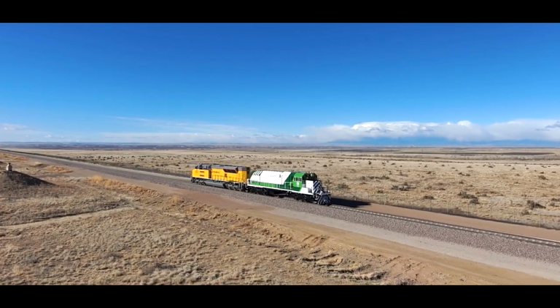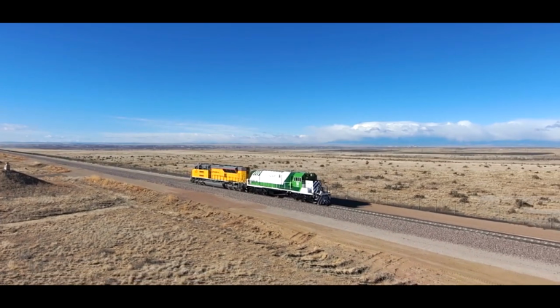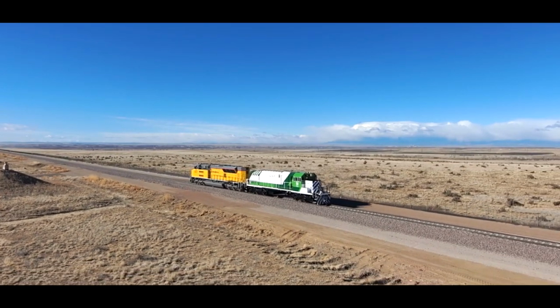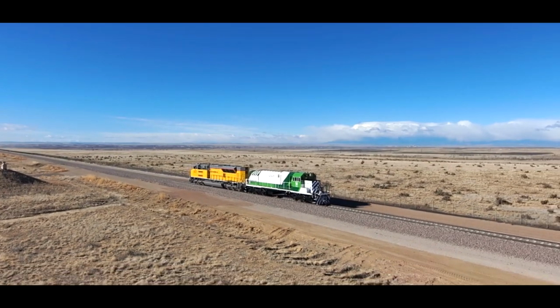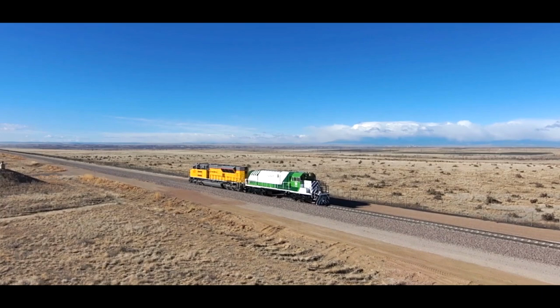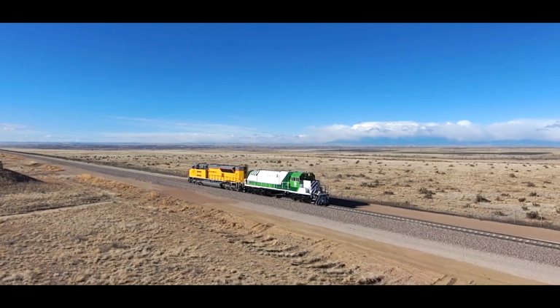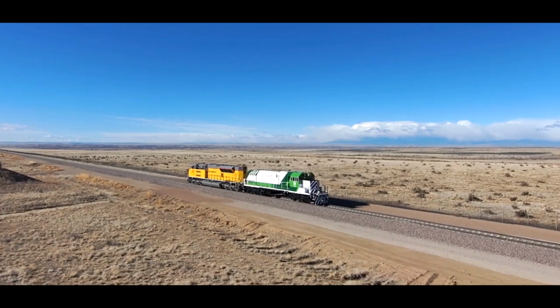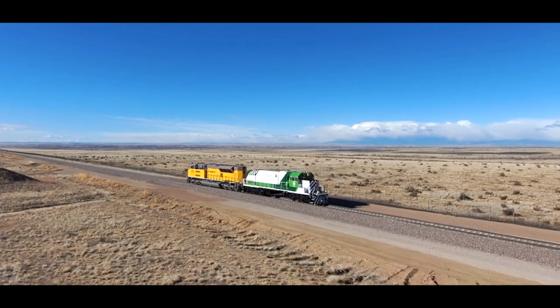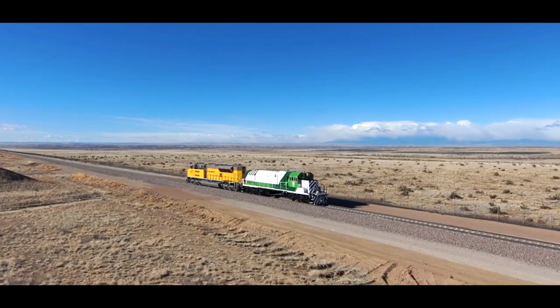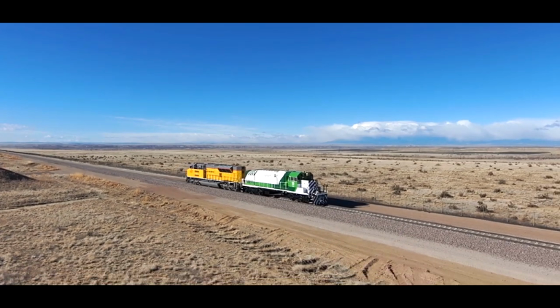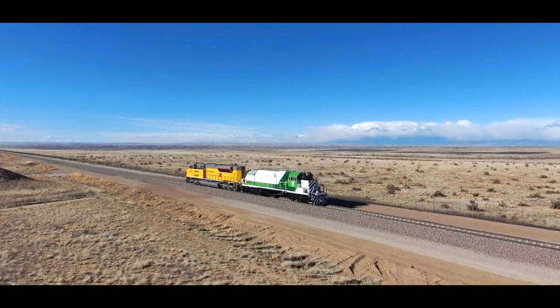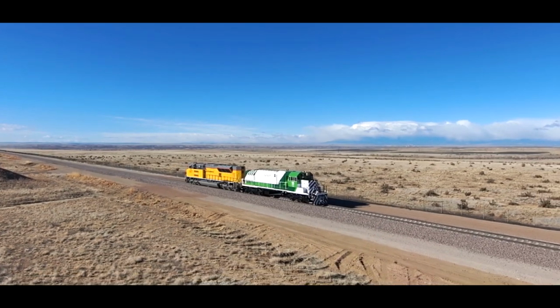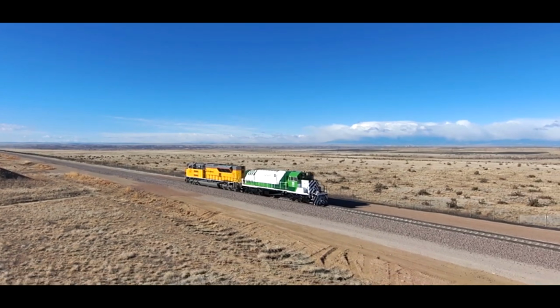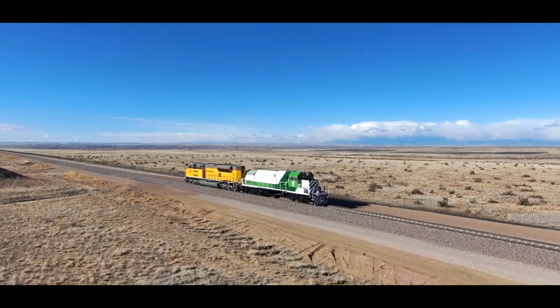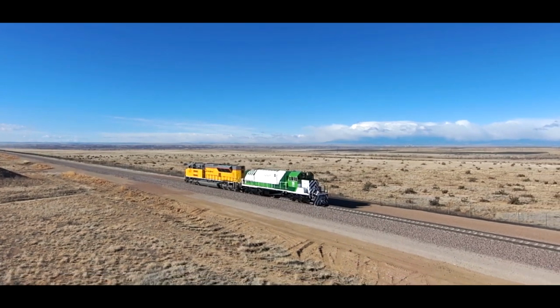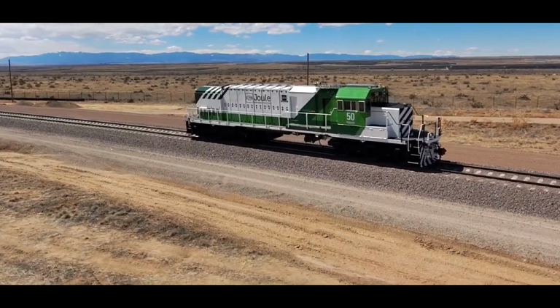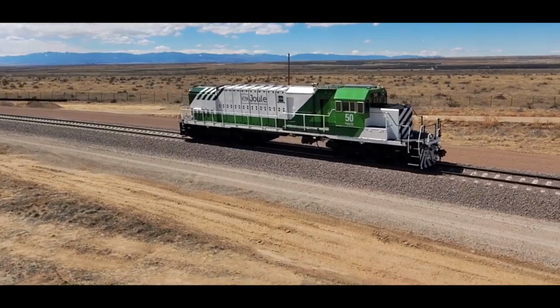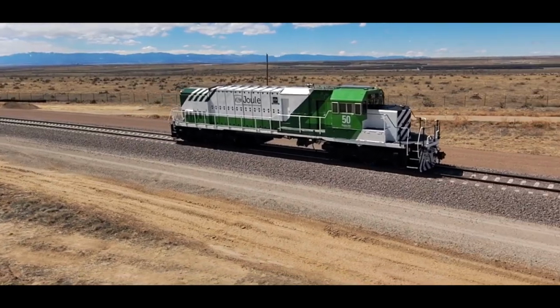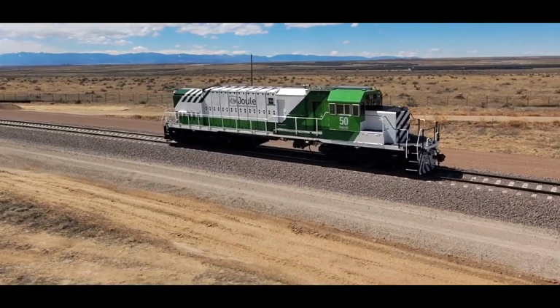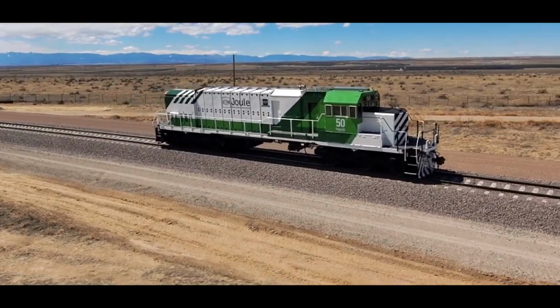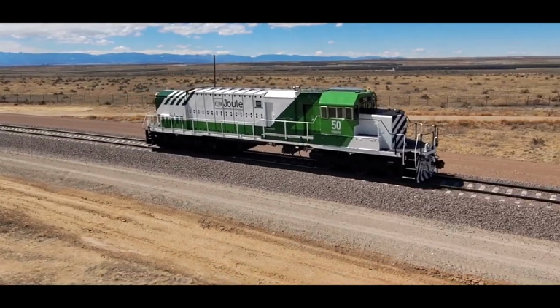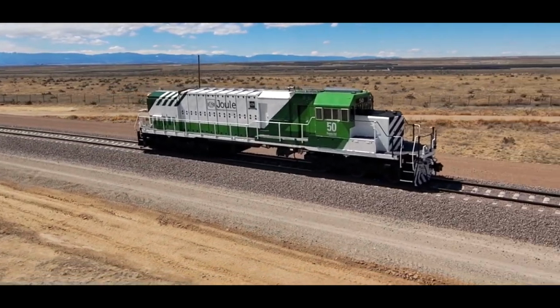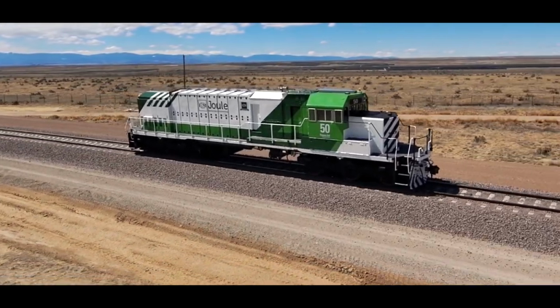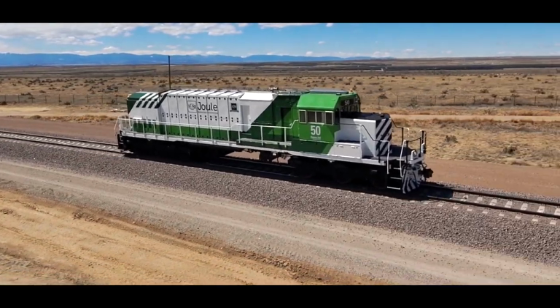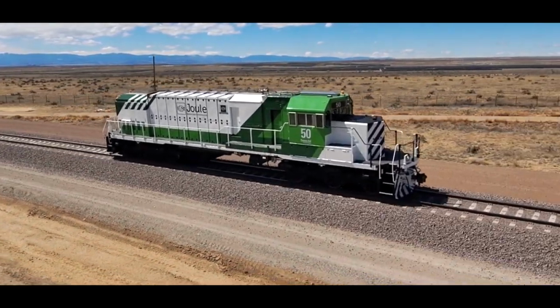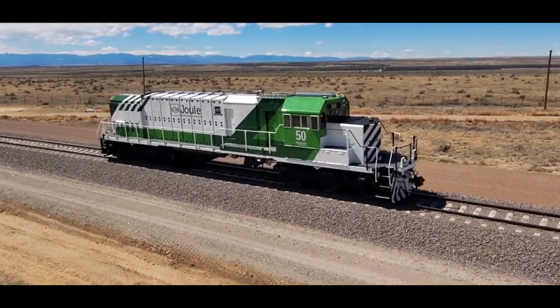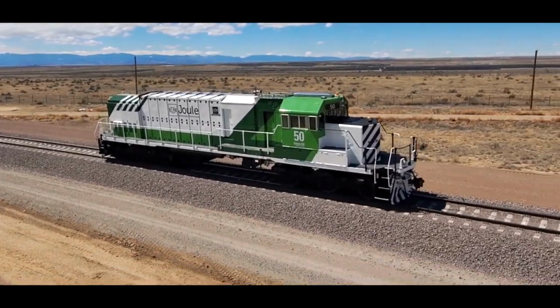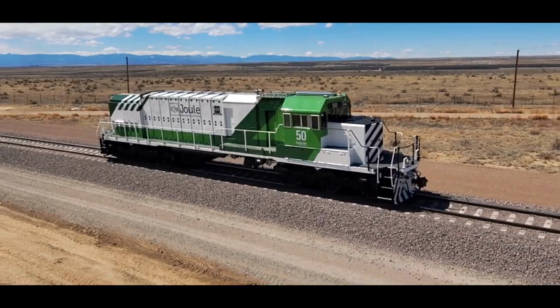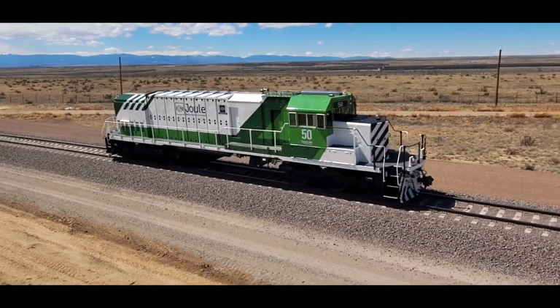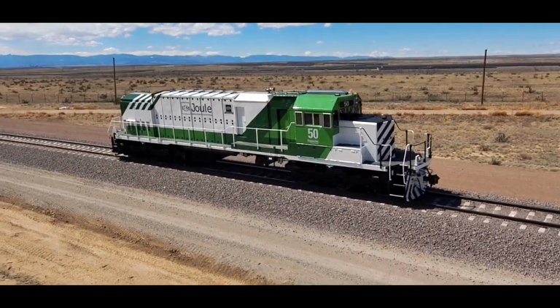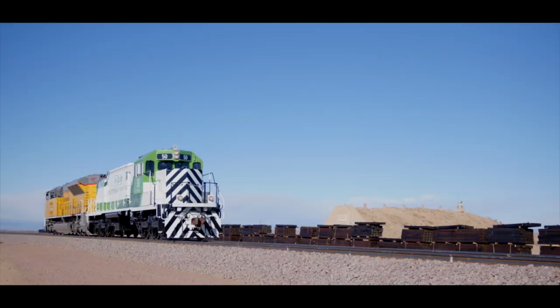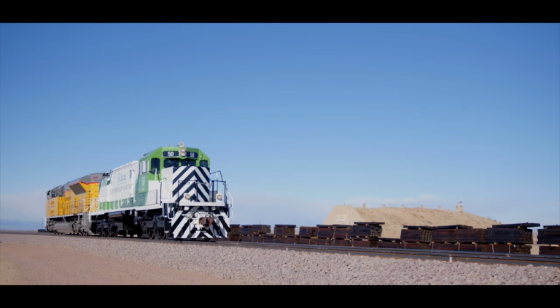The only liquid in the locomotive is coolant. So there's no fuel leaks, there's no smells, there's no corrosion. It's very clean and it's very simple.